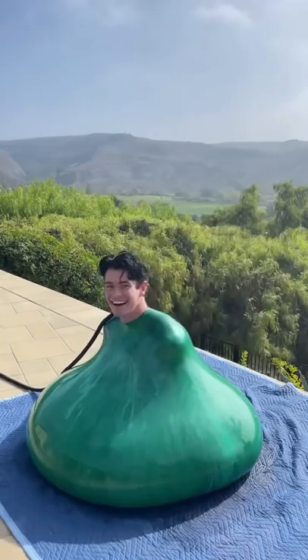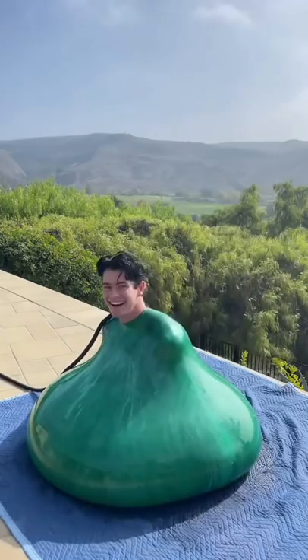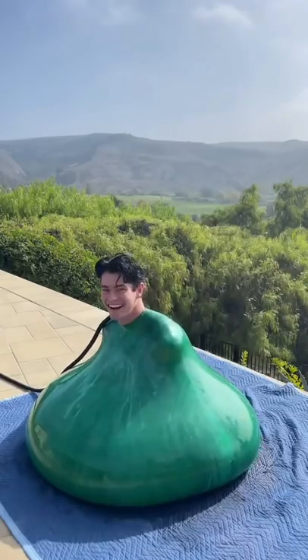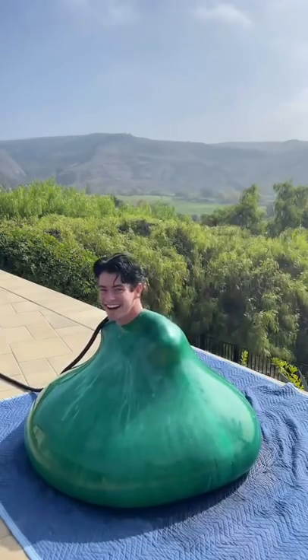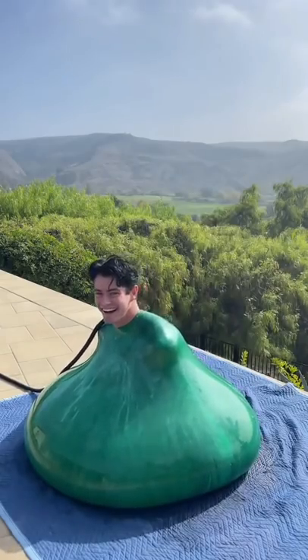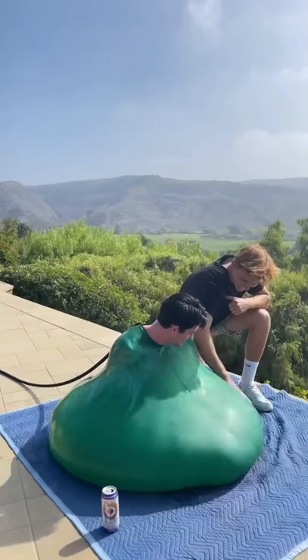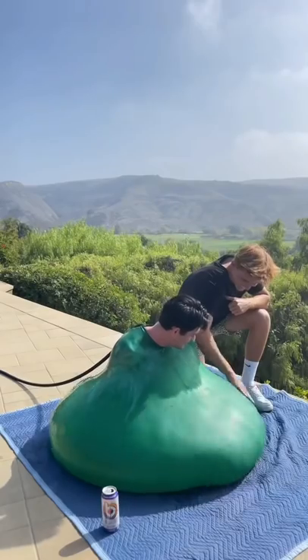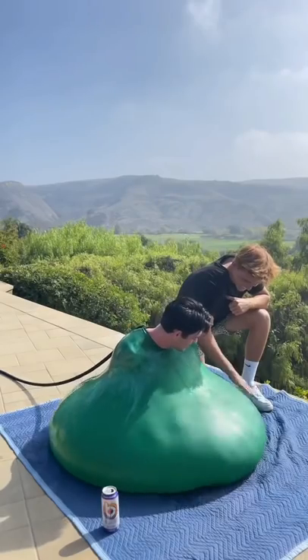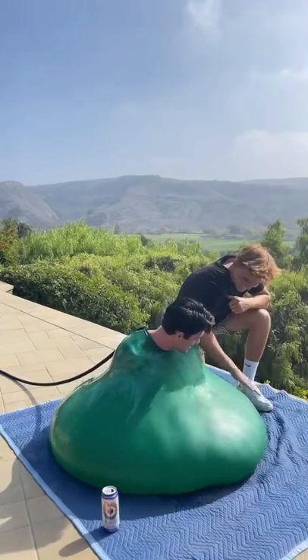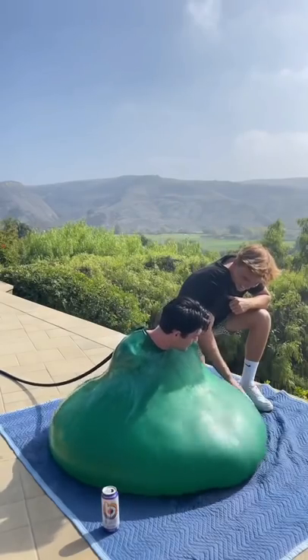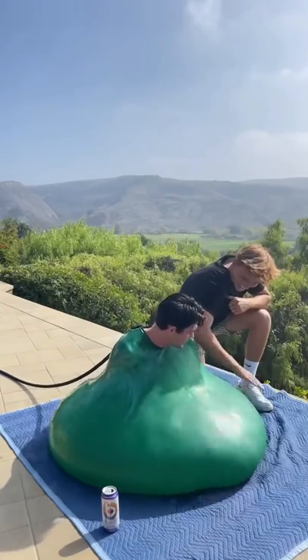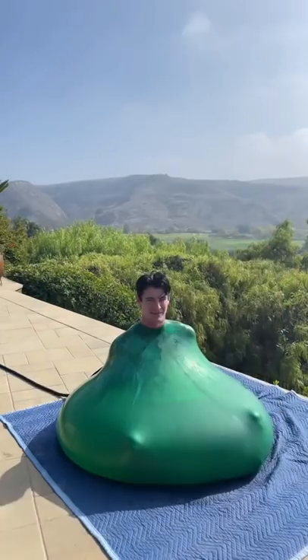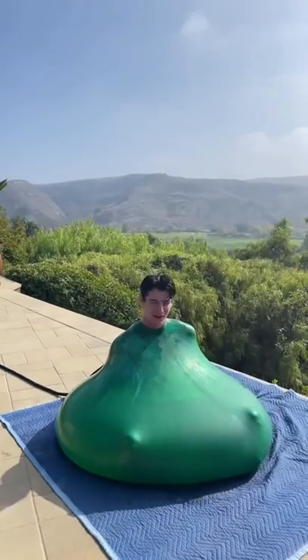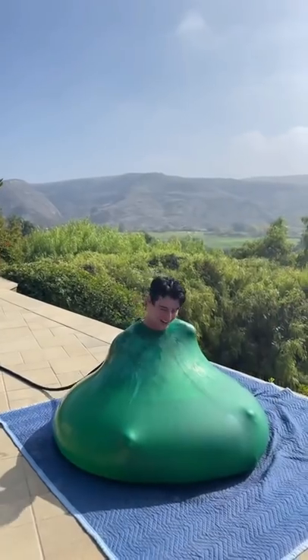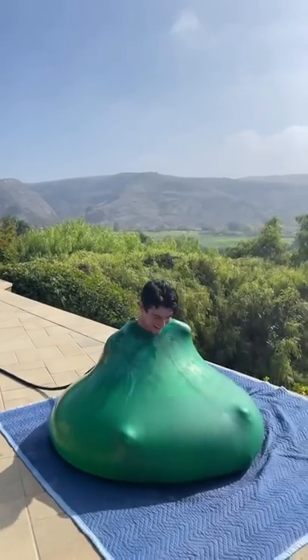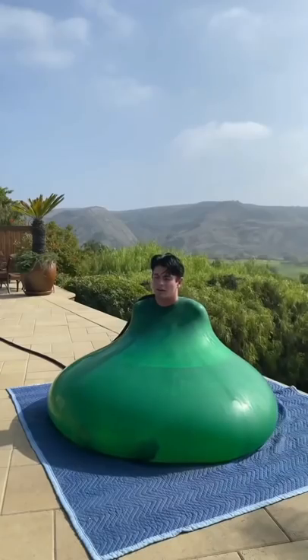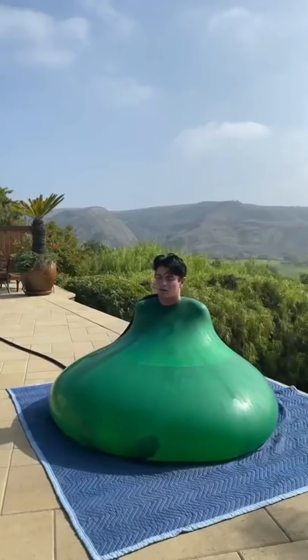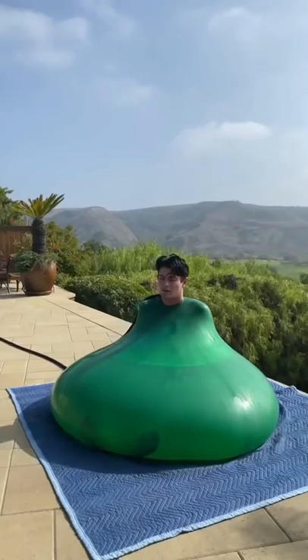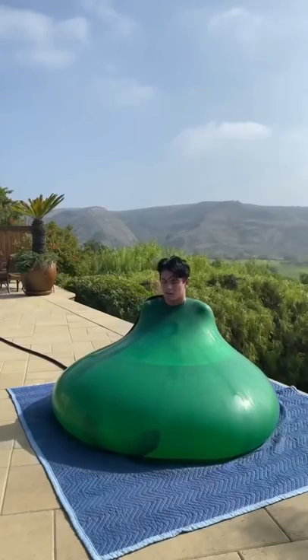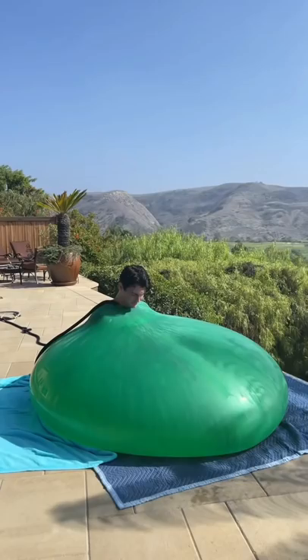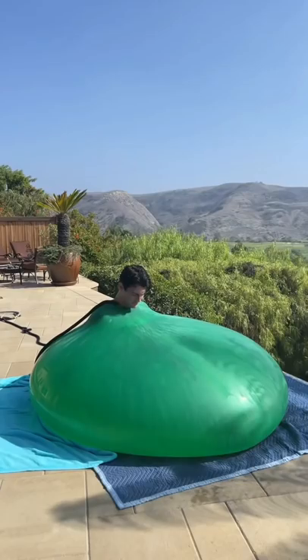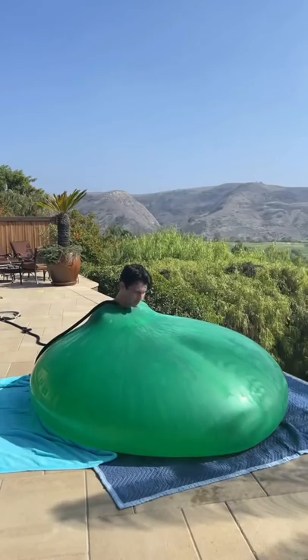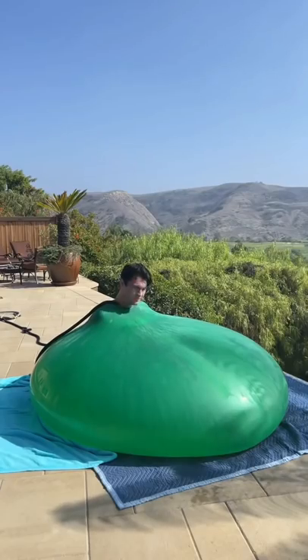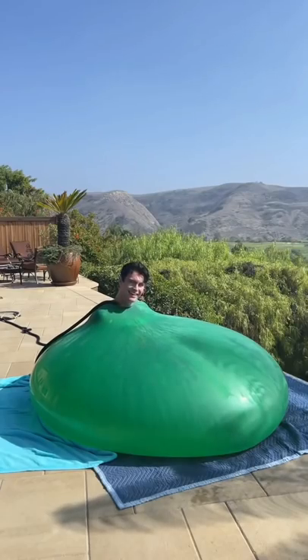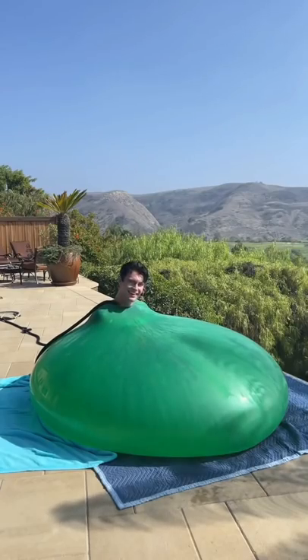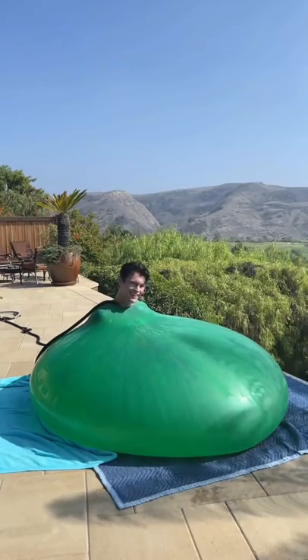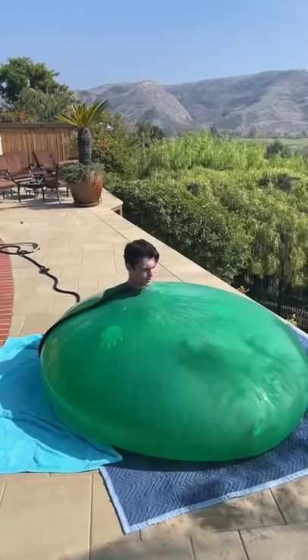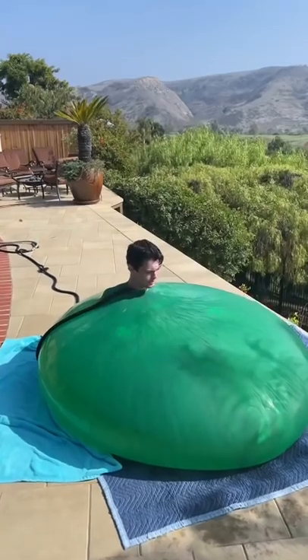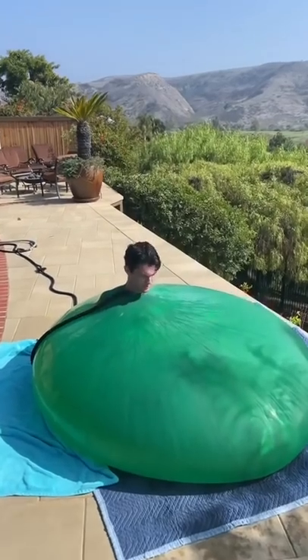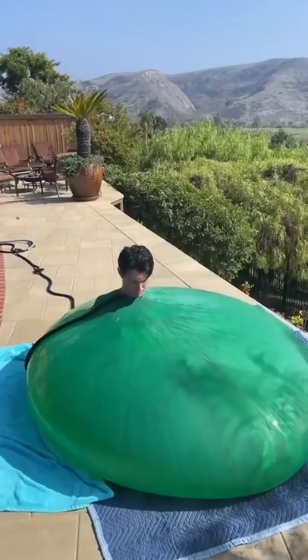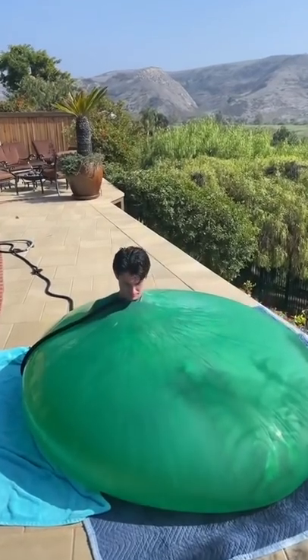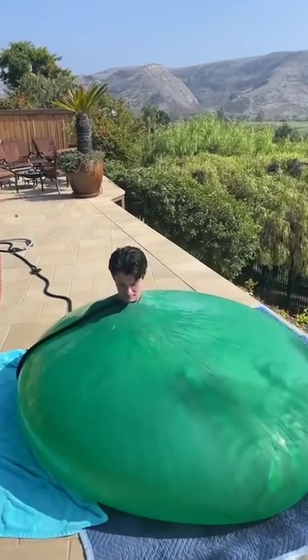which is still hard to believe because of how small the balloon was to start. The balloon was getting so filled up that it looked like it might fall over the edge, which would not be good.